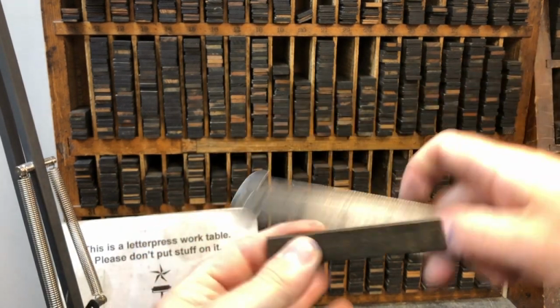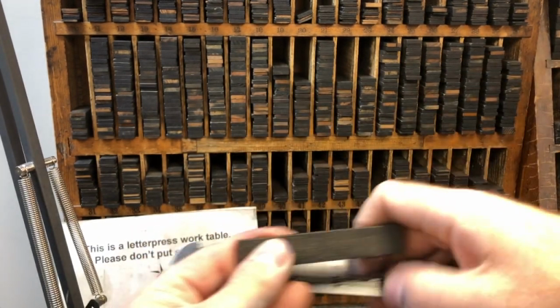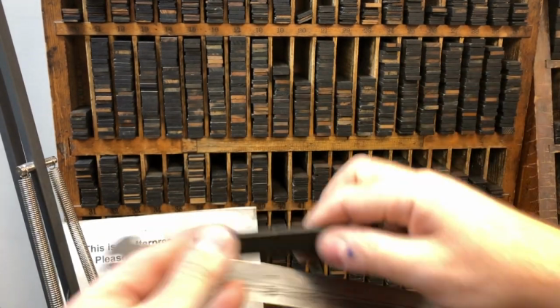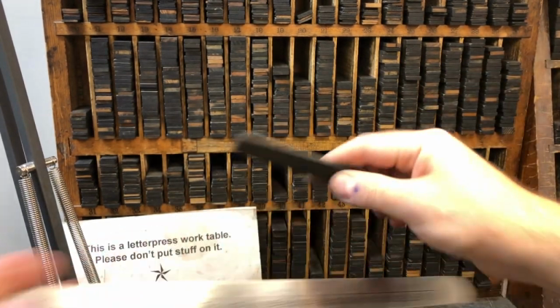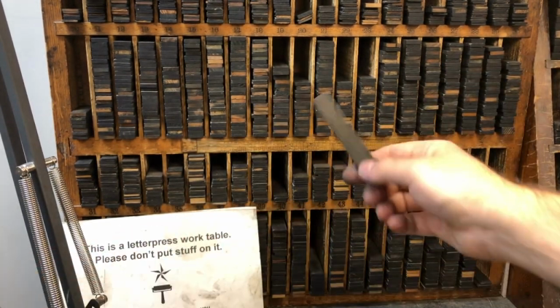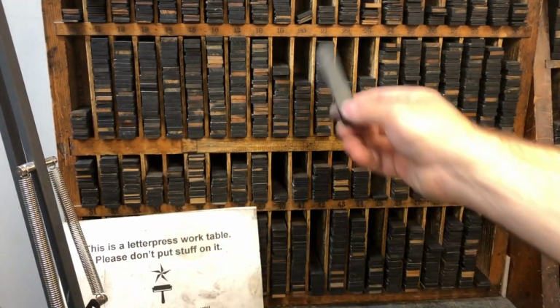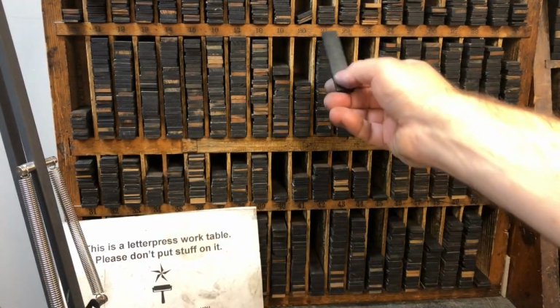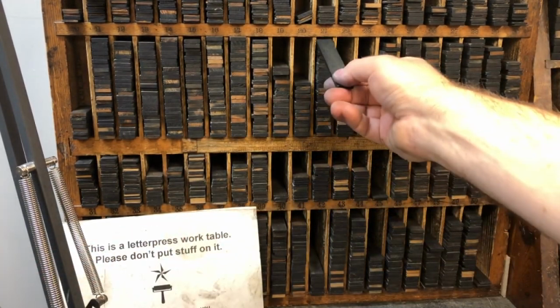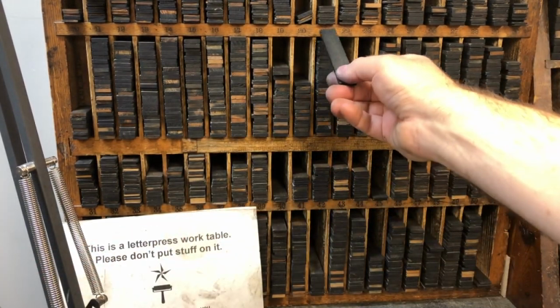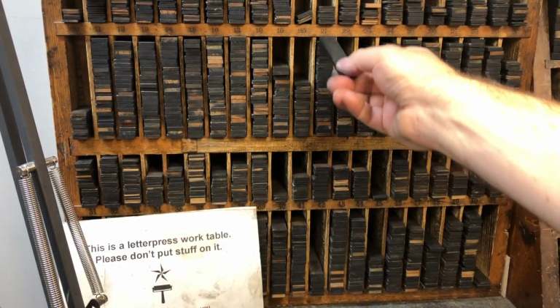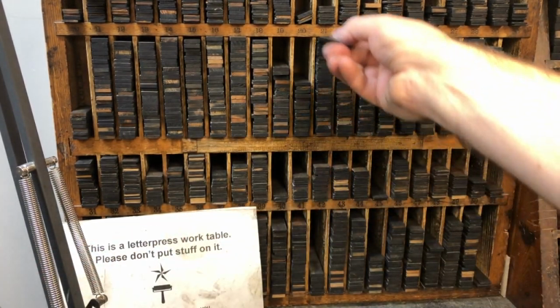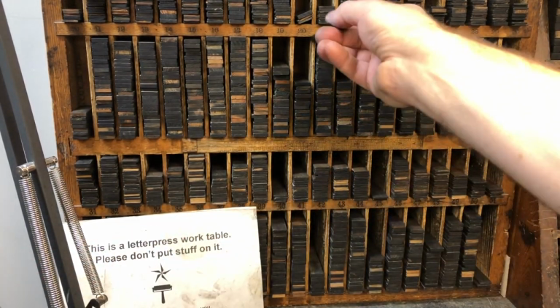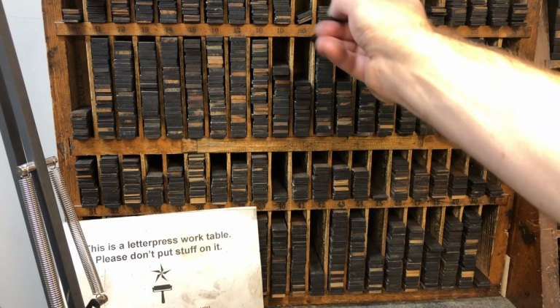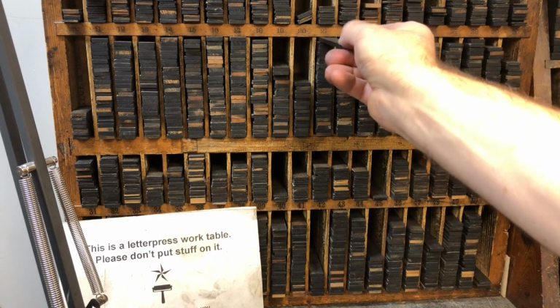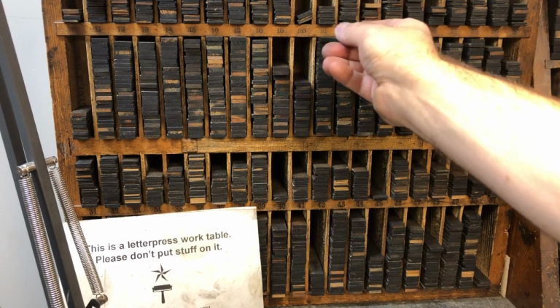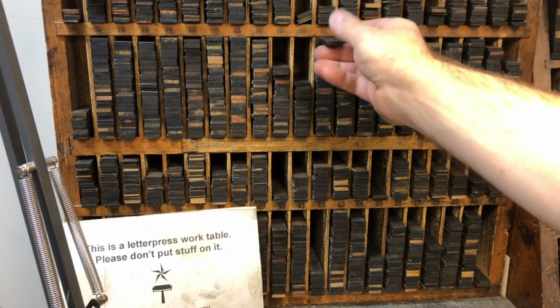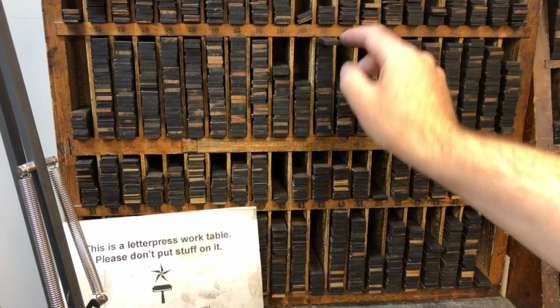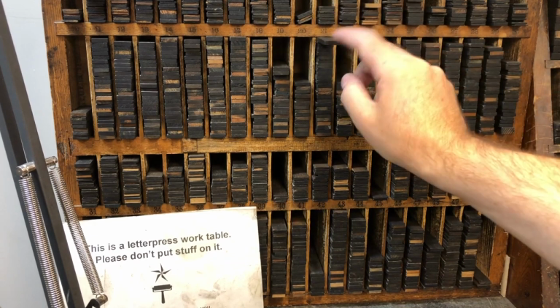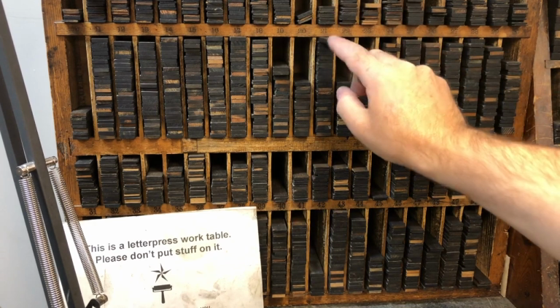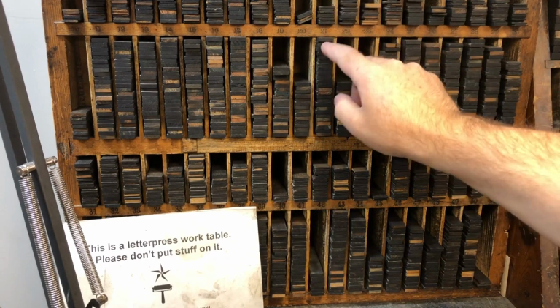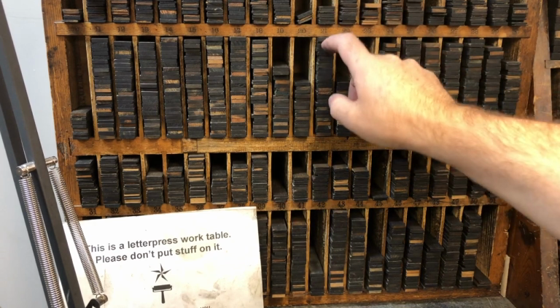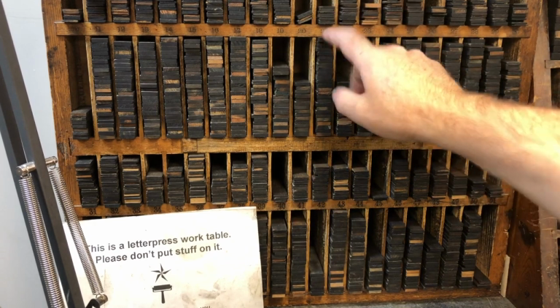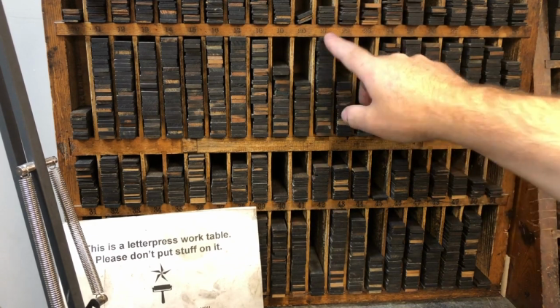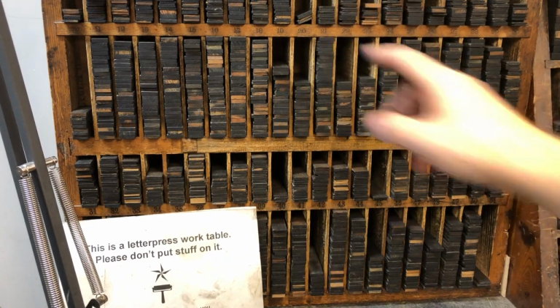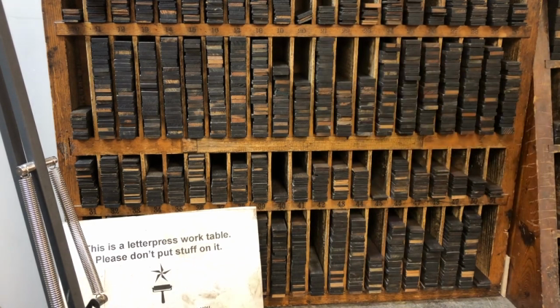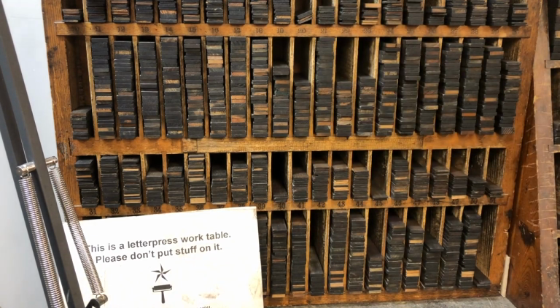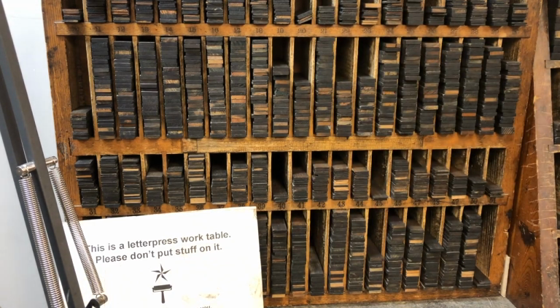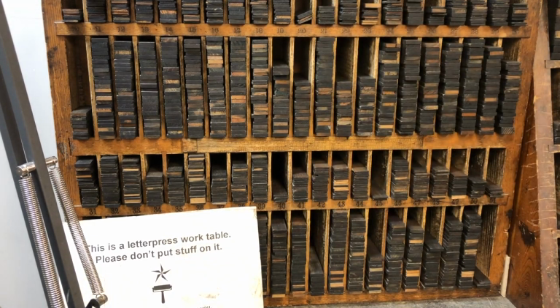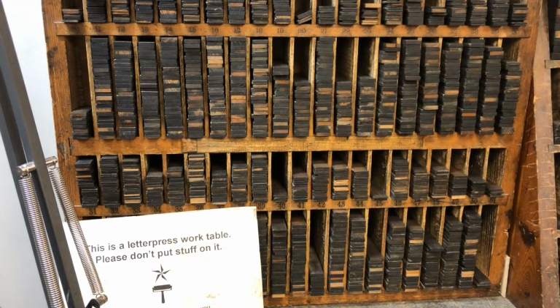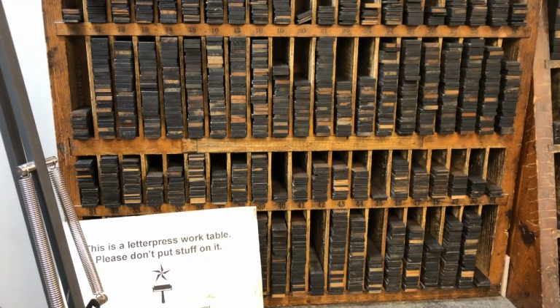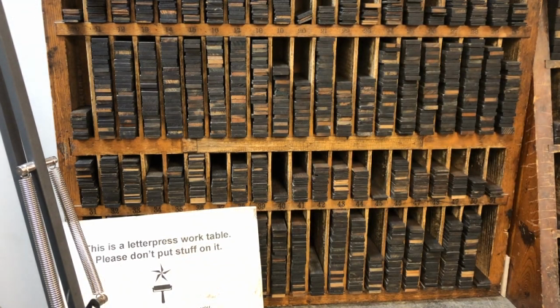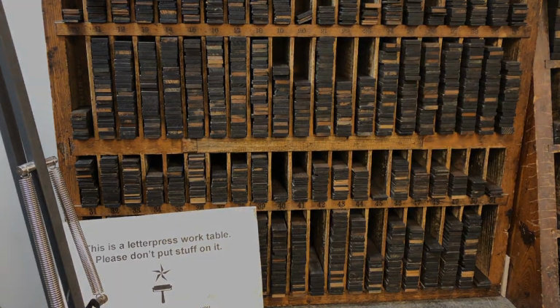So that's it — the basics of locking up a form. Next stop: ink and press.